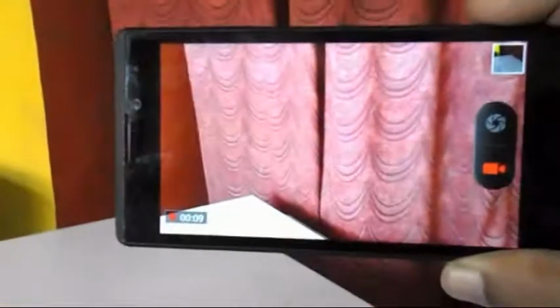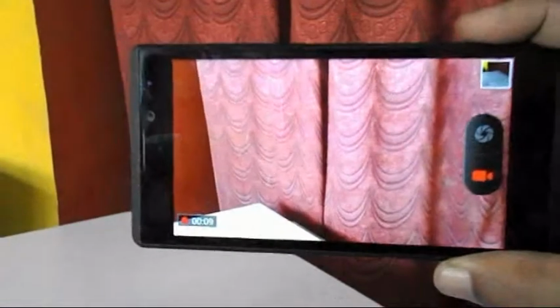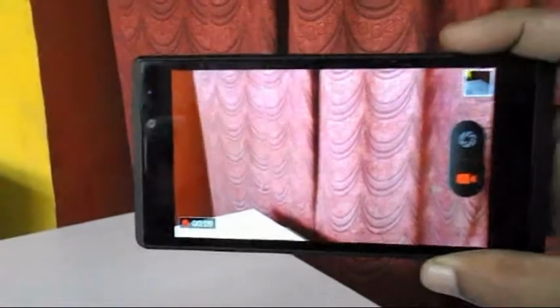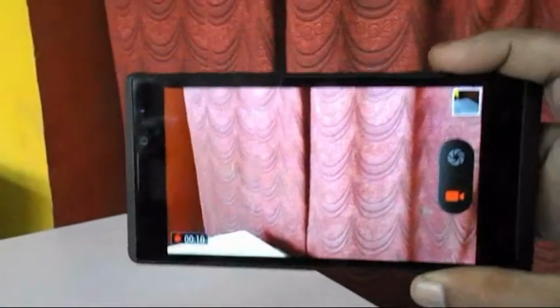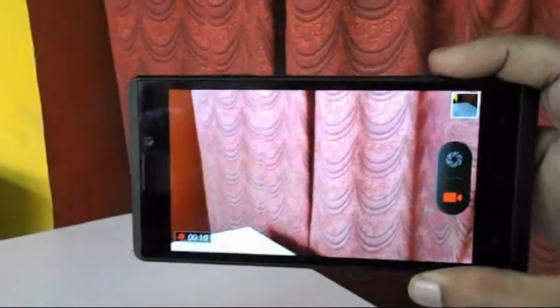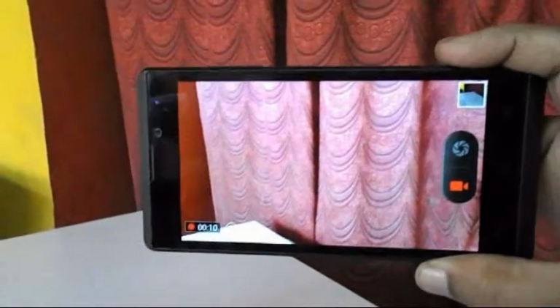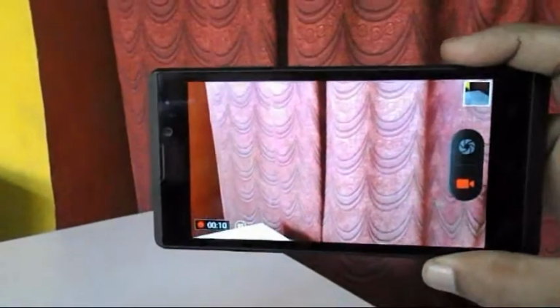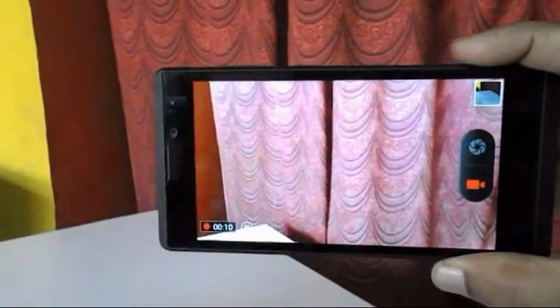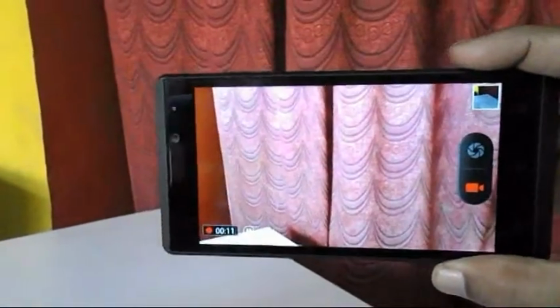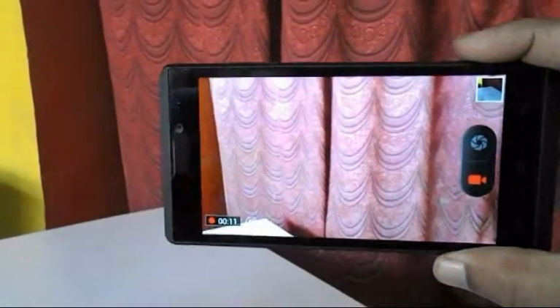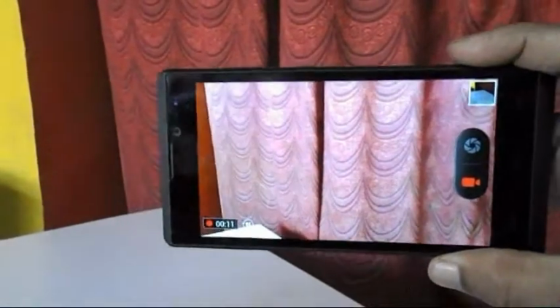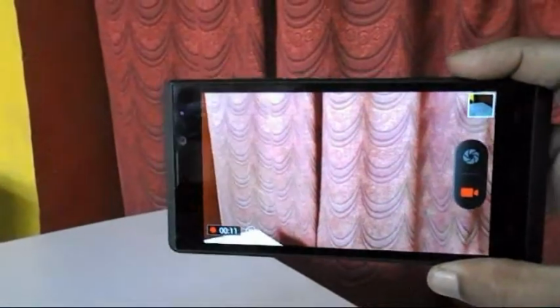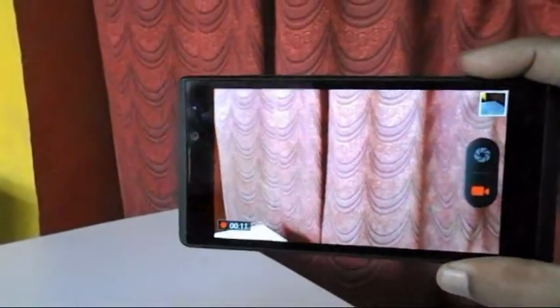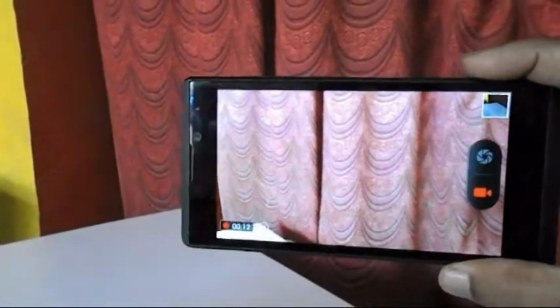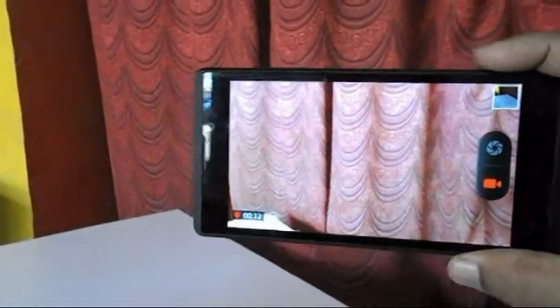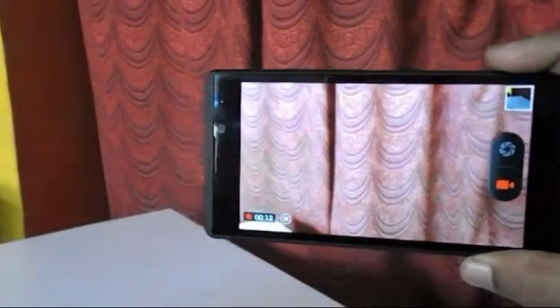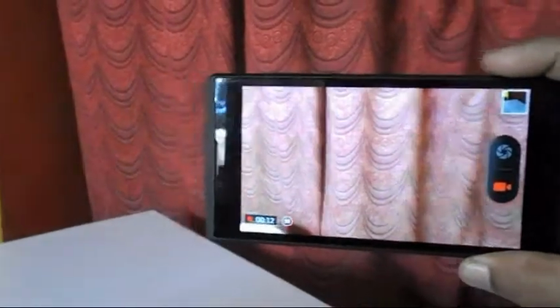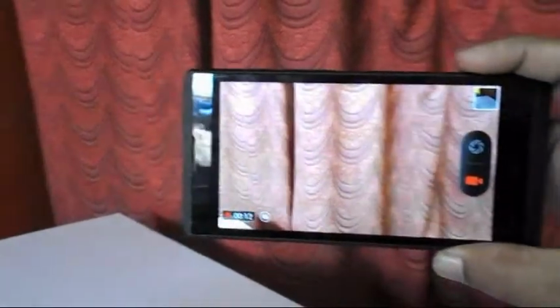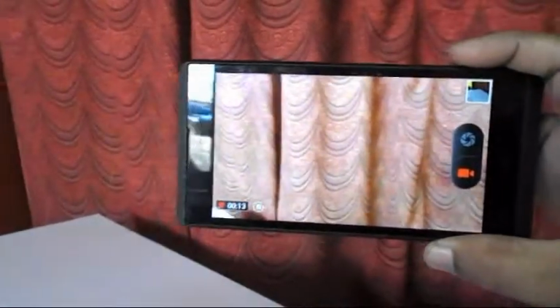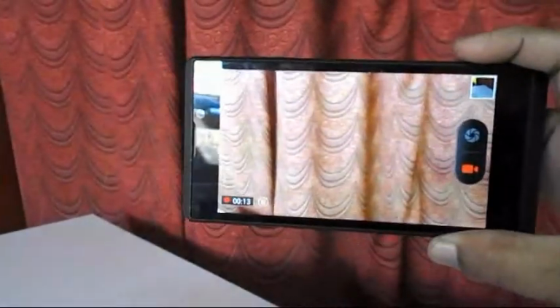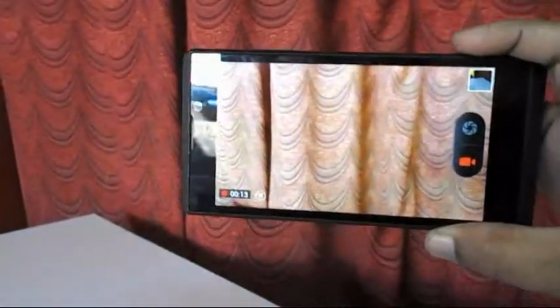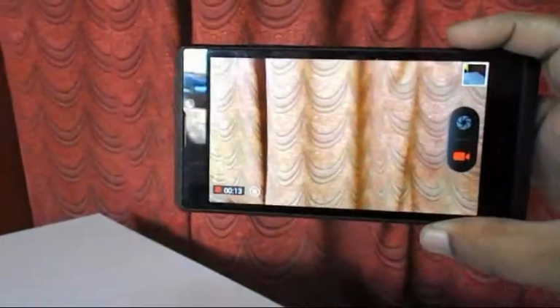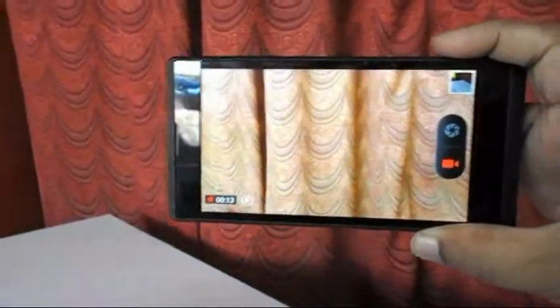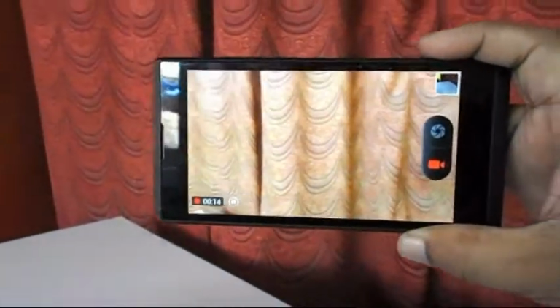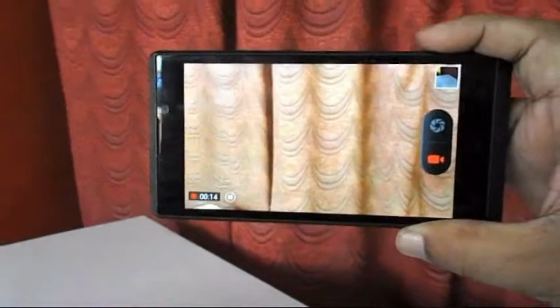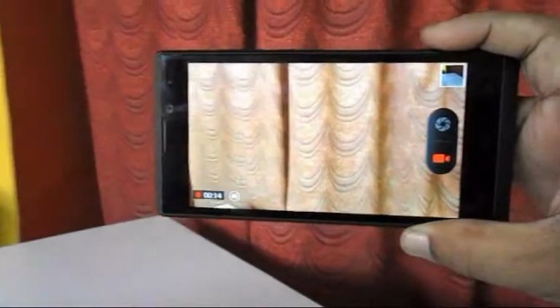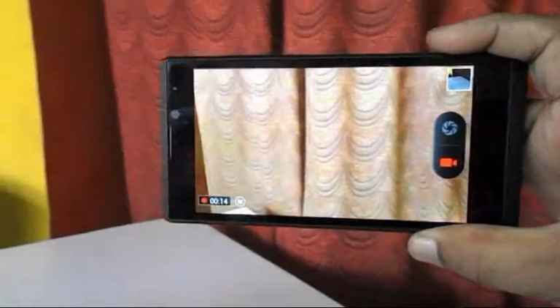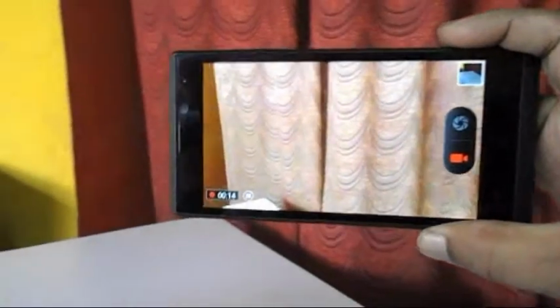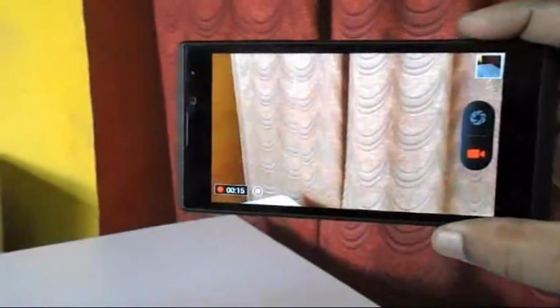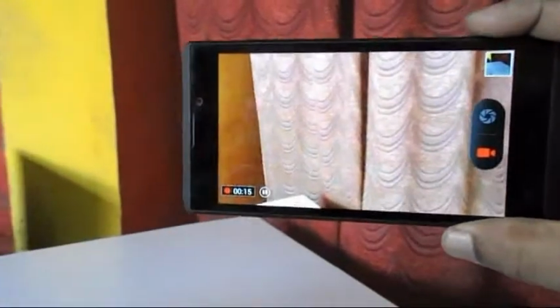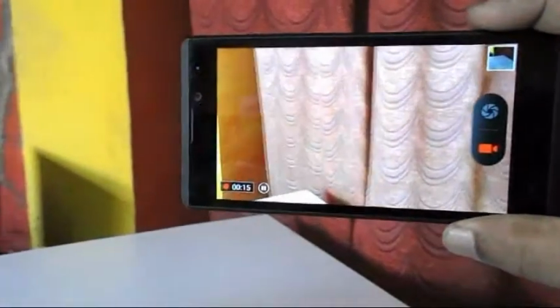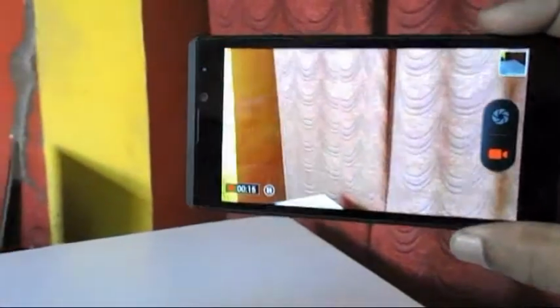This is the camera clarity of this phone — I am impressed. This is good camera clarity. It has a 13 megapixel rear camera.